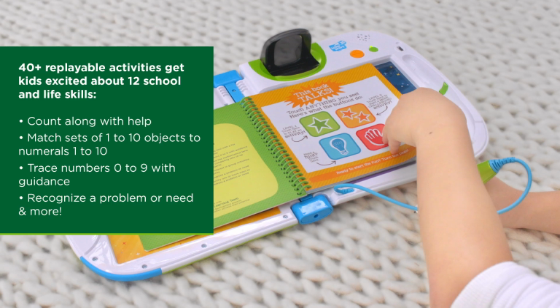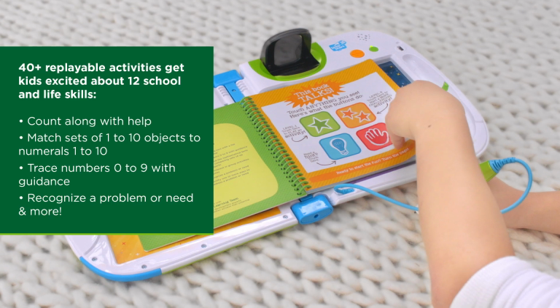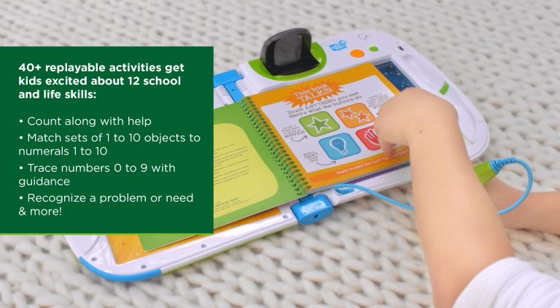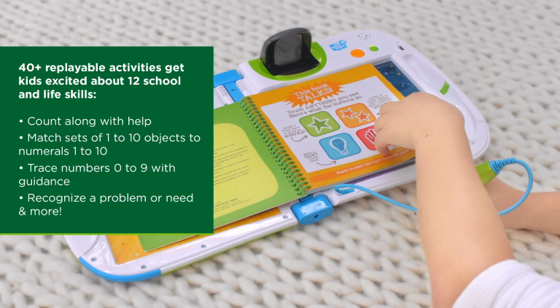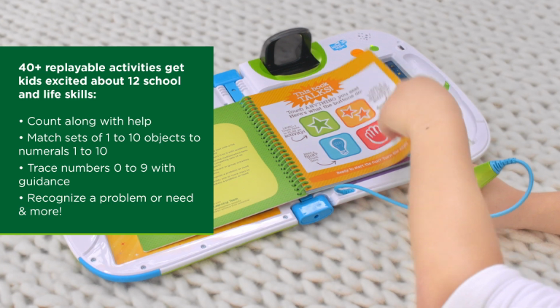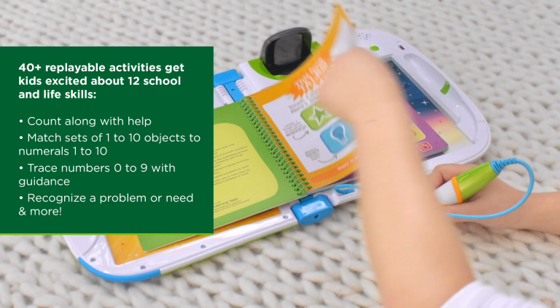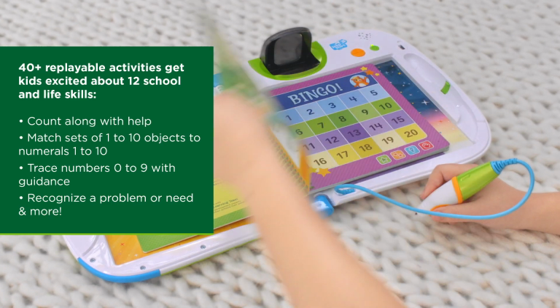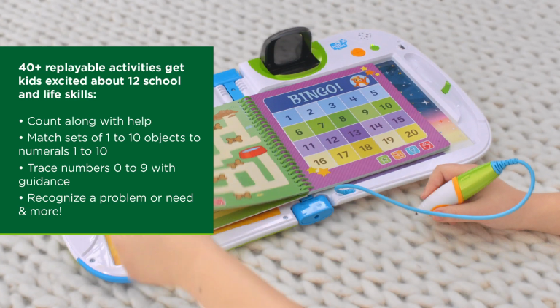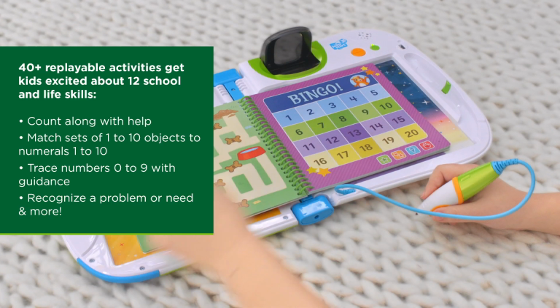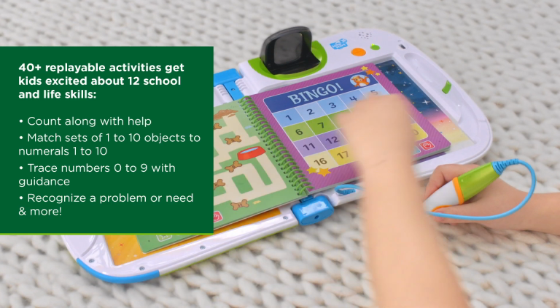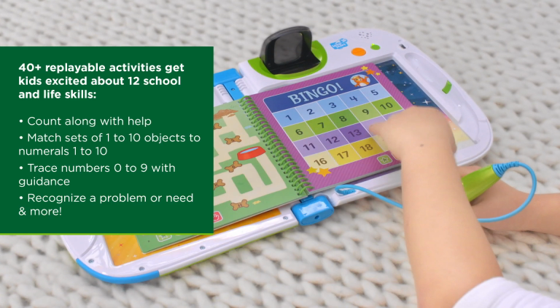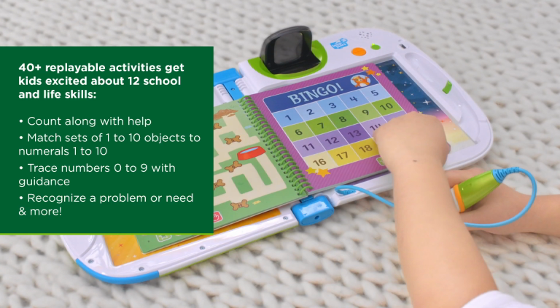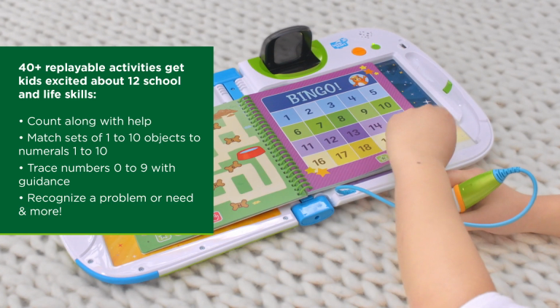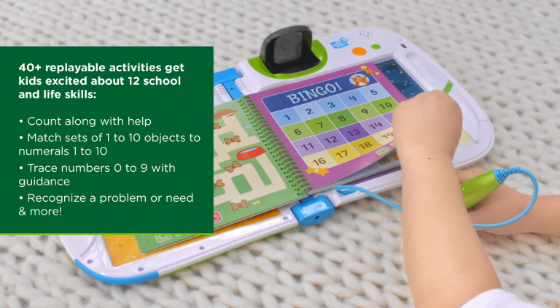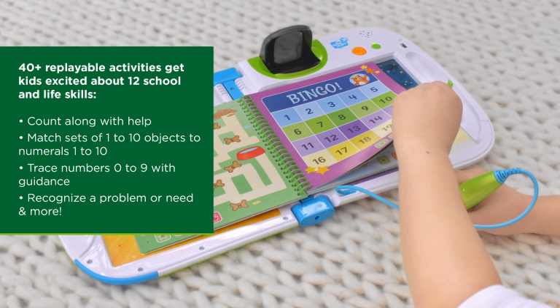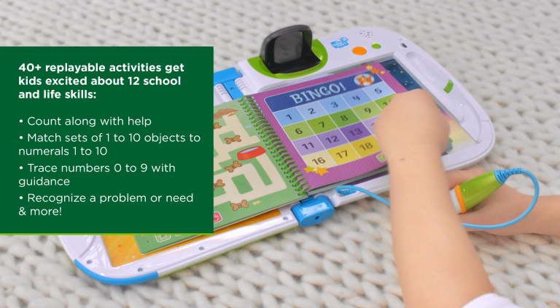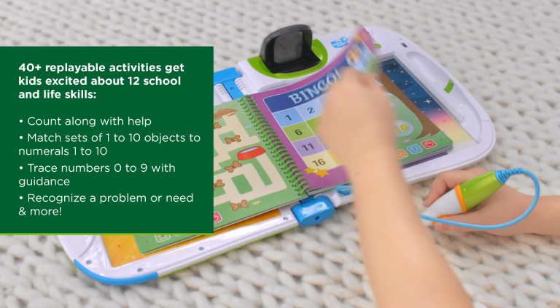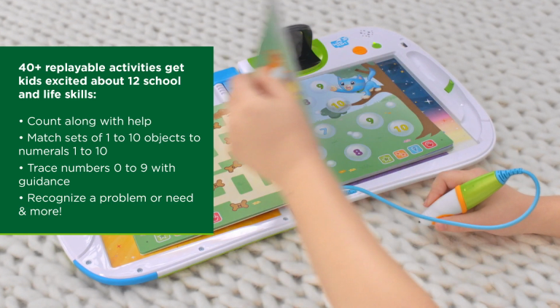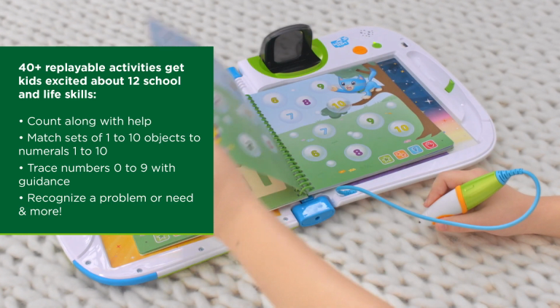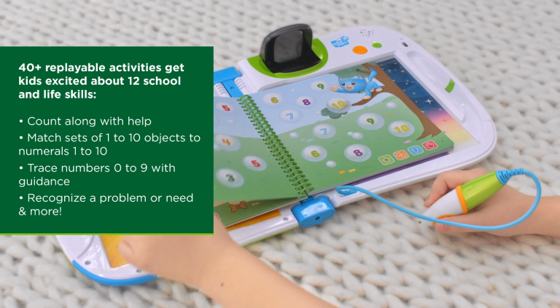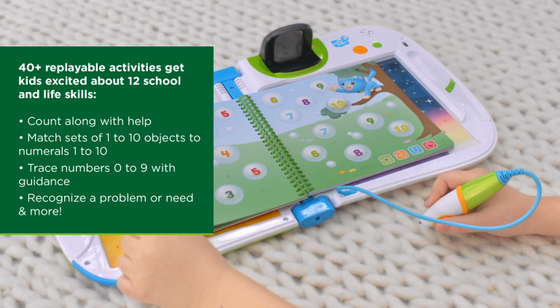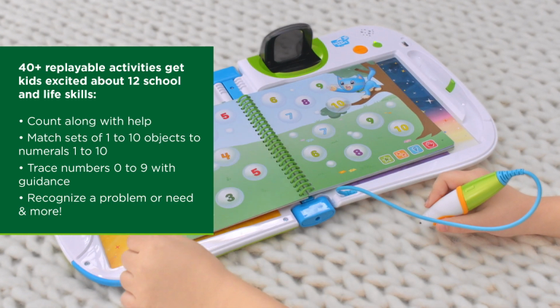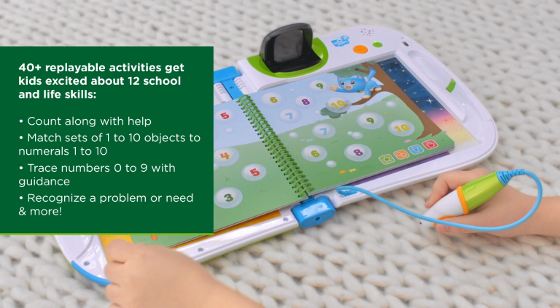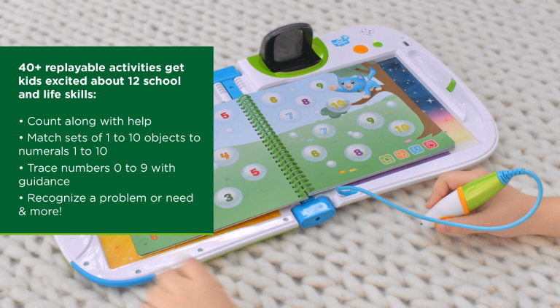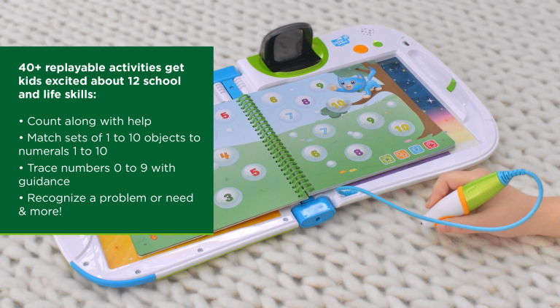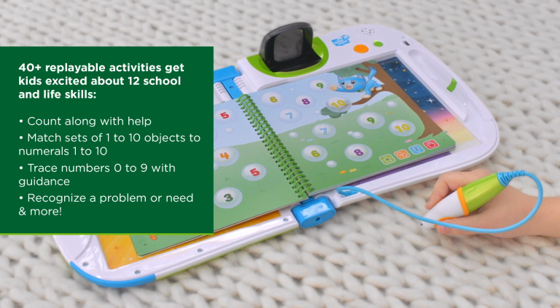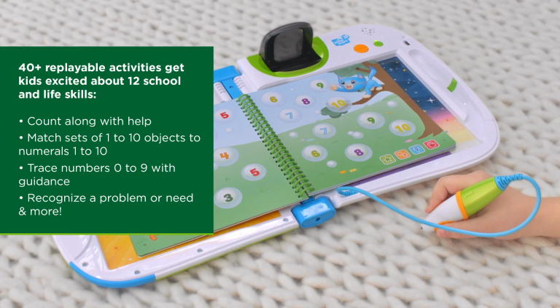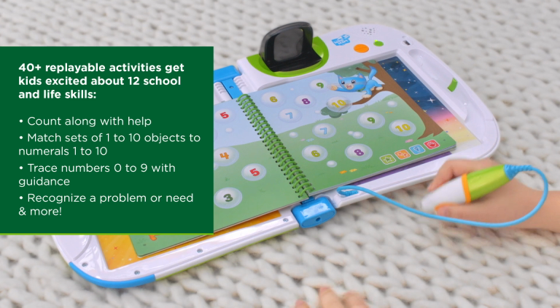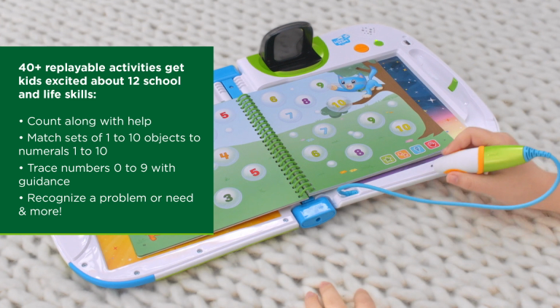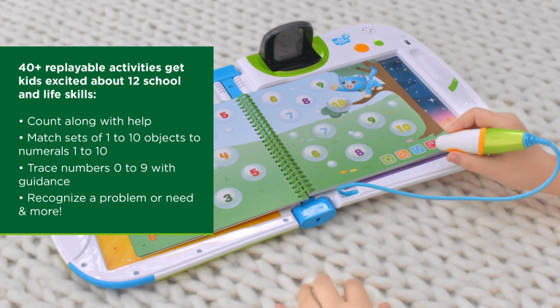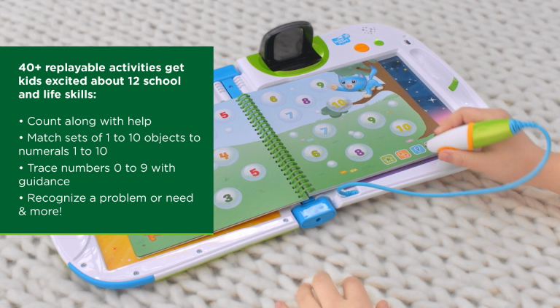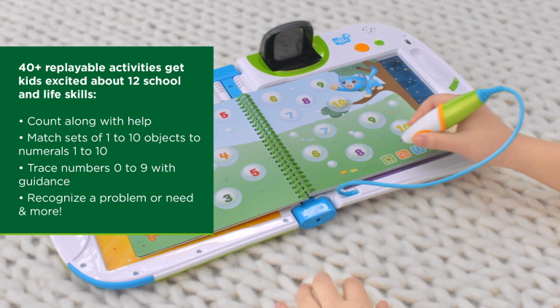With 12 skills and 40-plus replayable activities, play again and again for endless discovery.